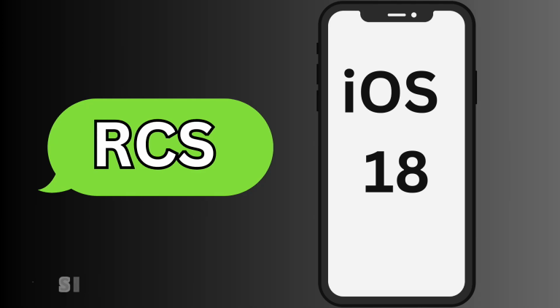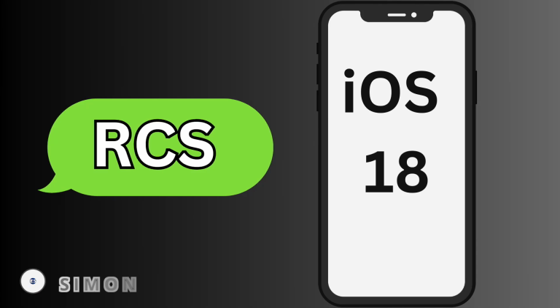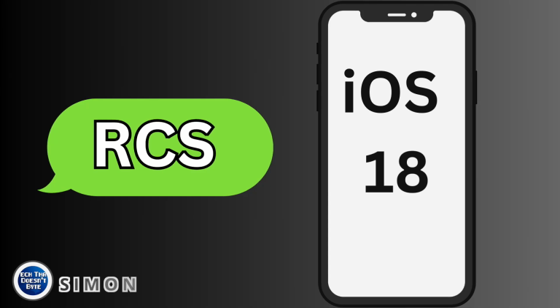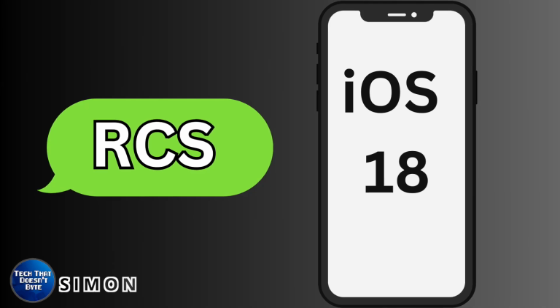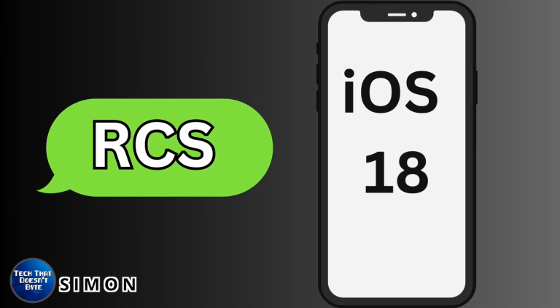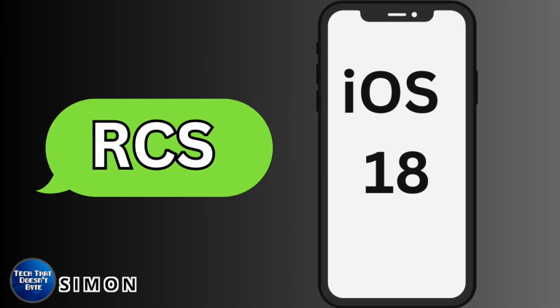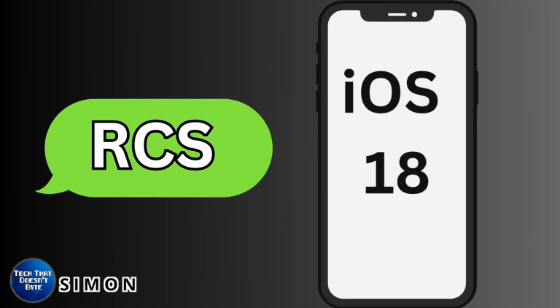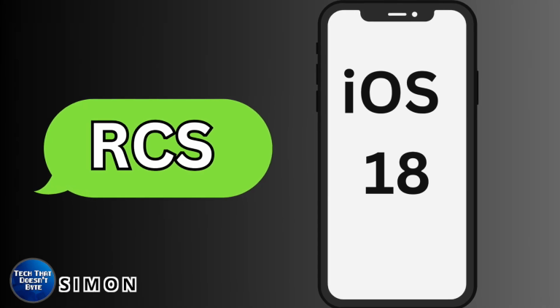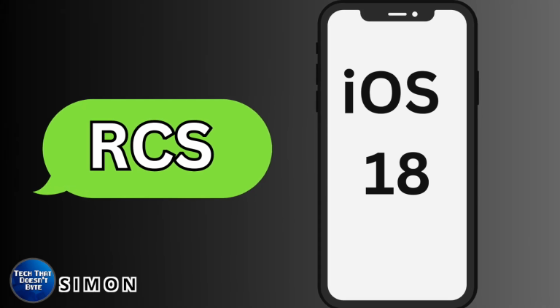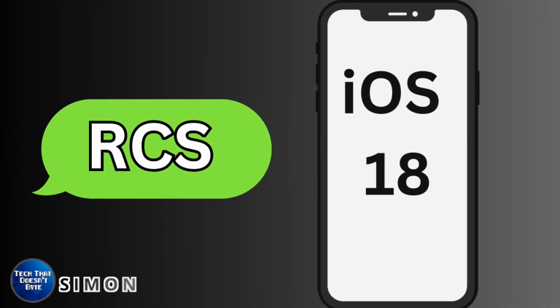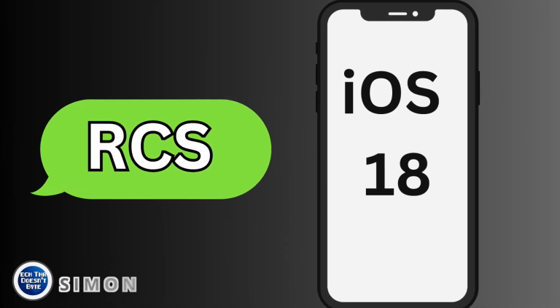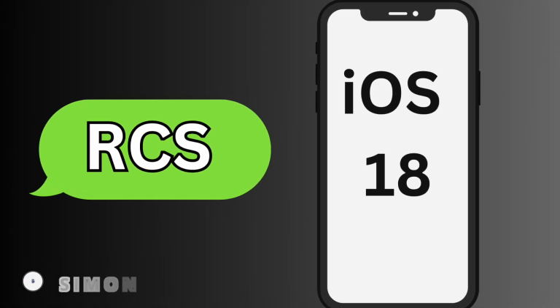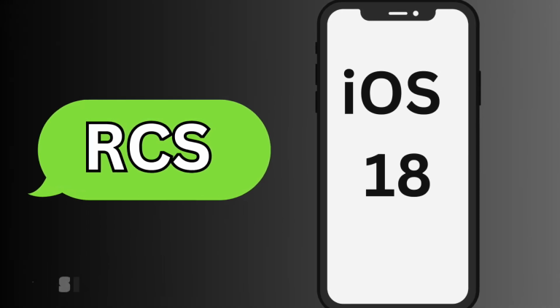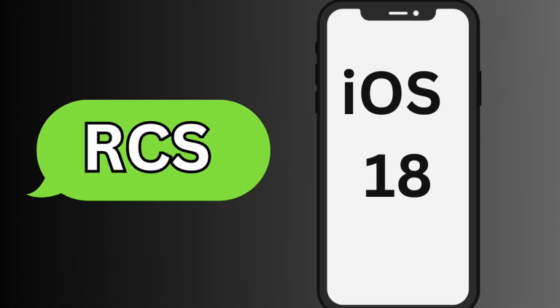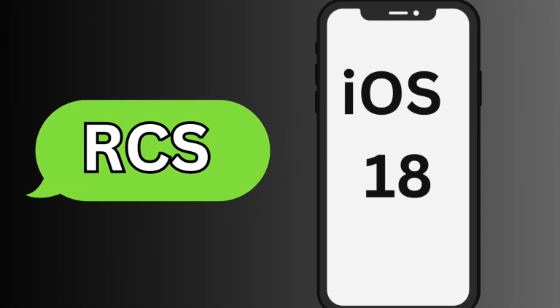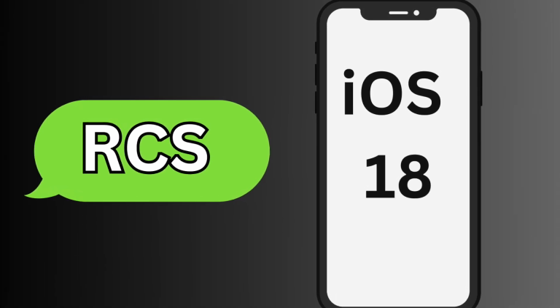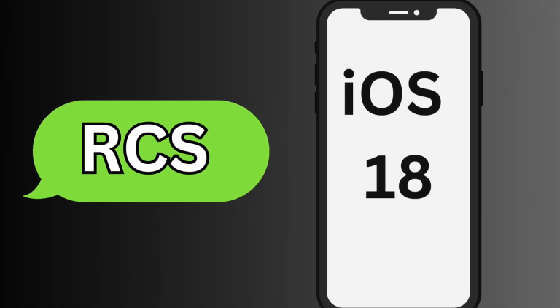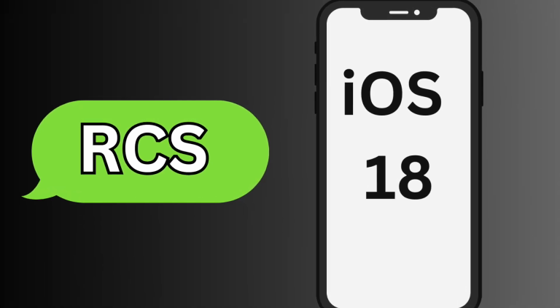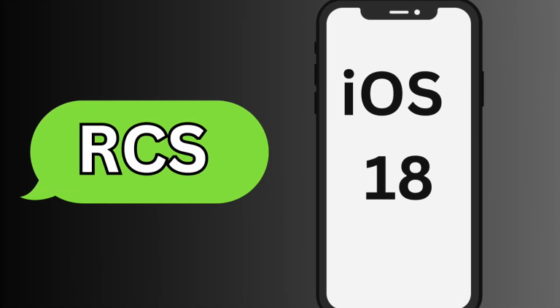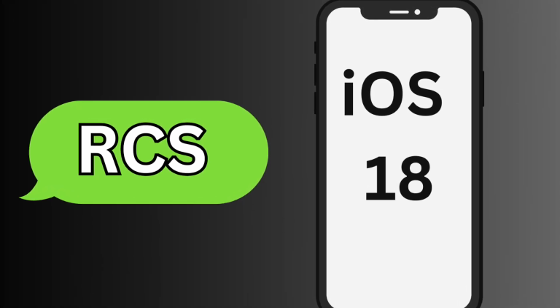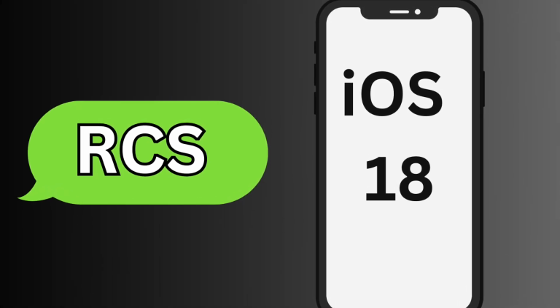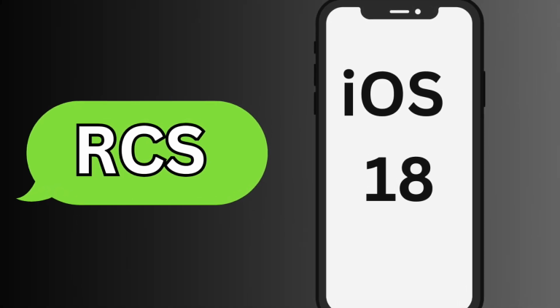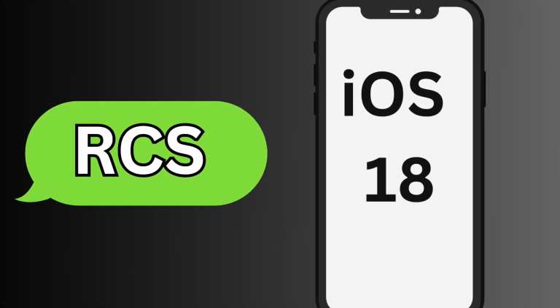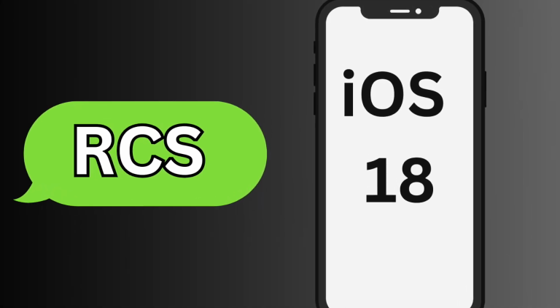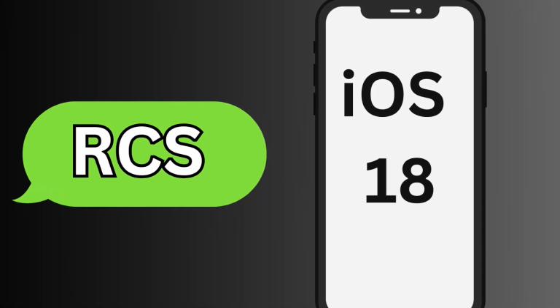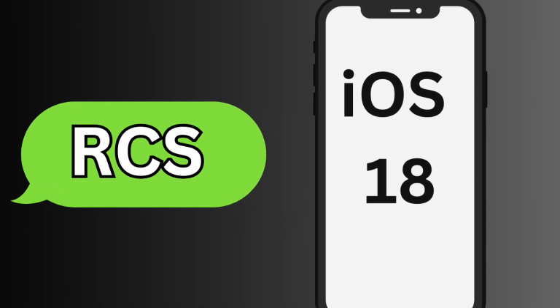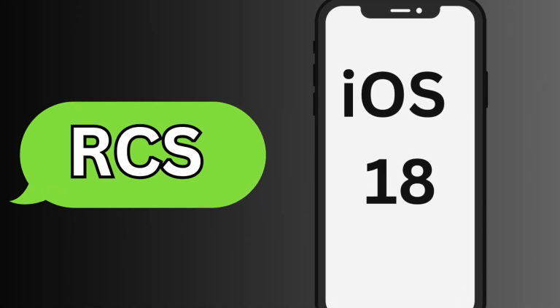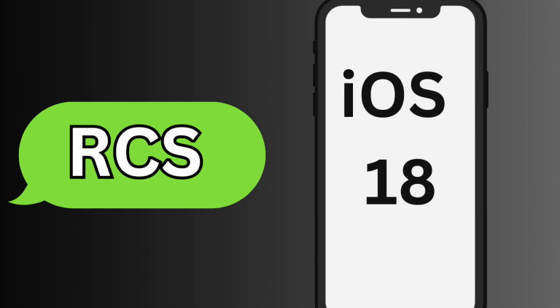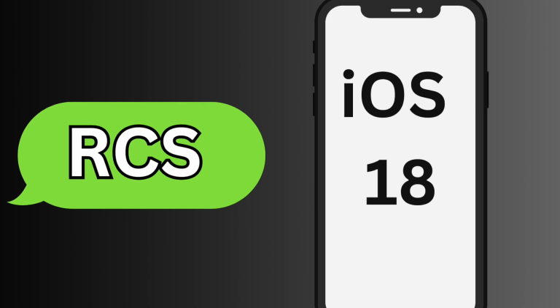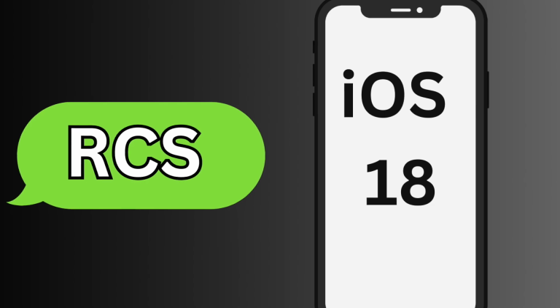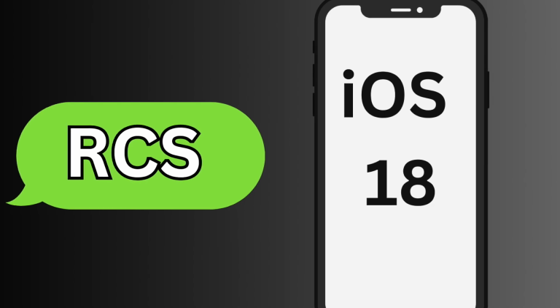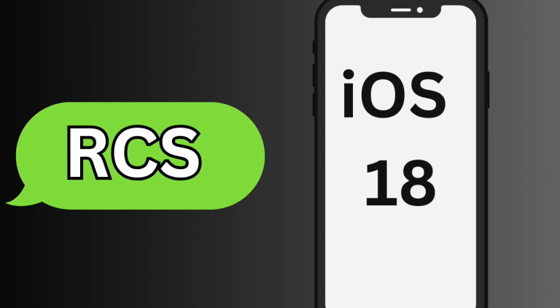Hey everybody, Simon here. In this video, we're going to take a look at which prepaid carrier supports RCS in iOS 18.